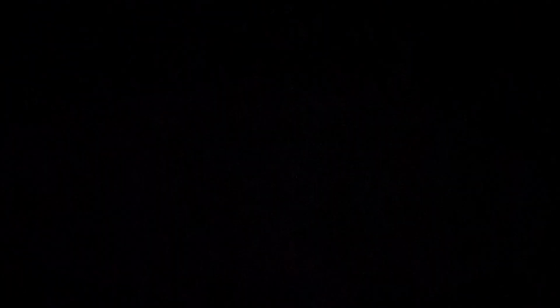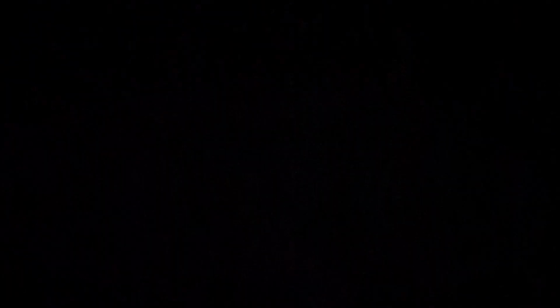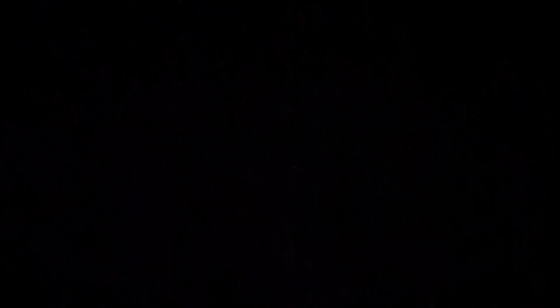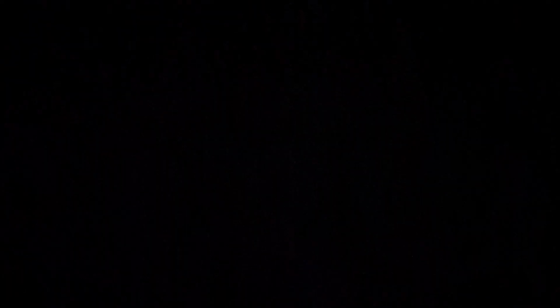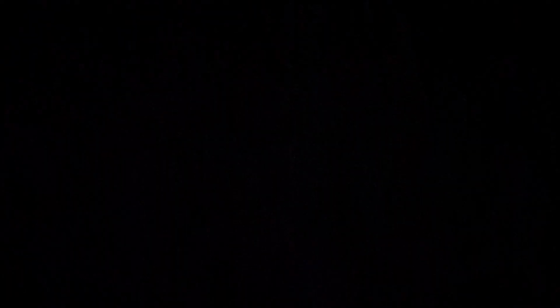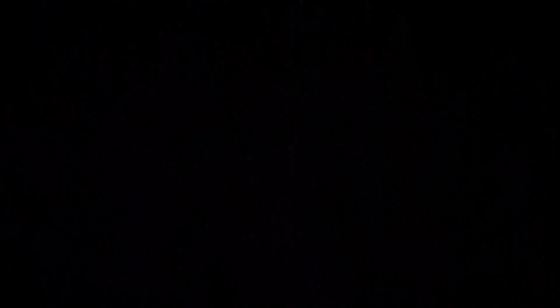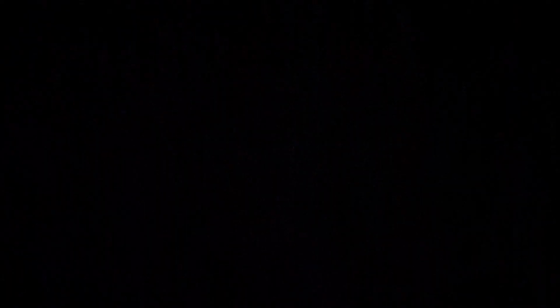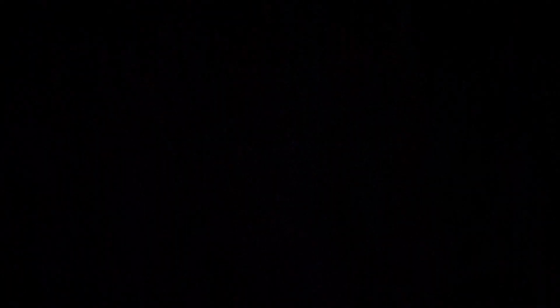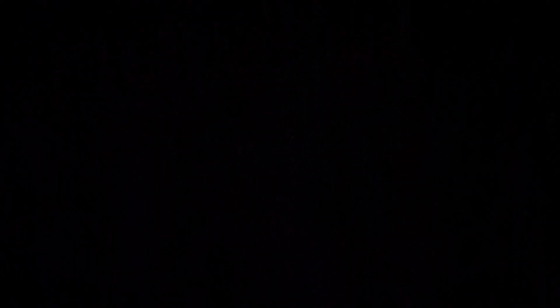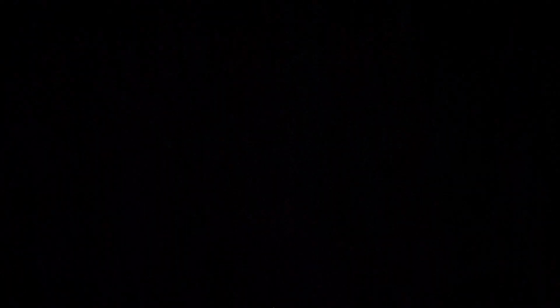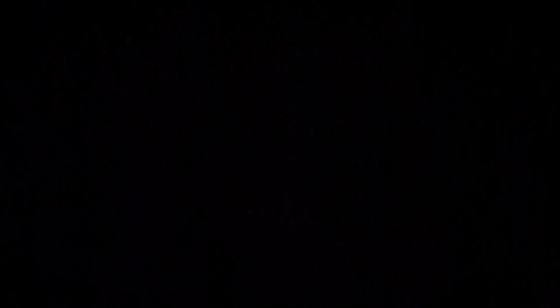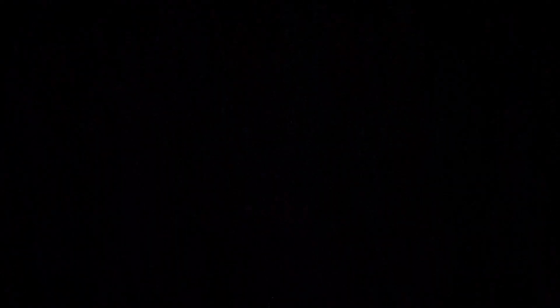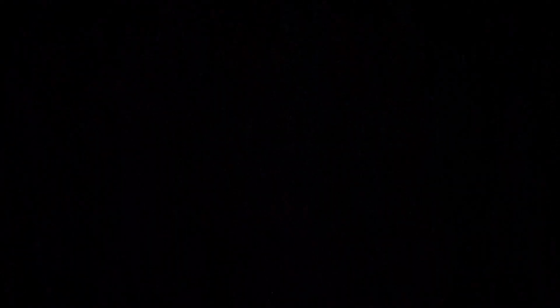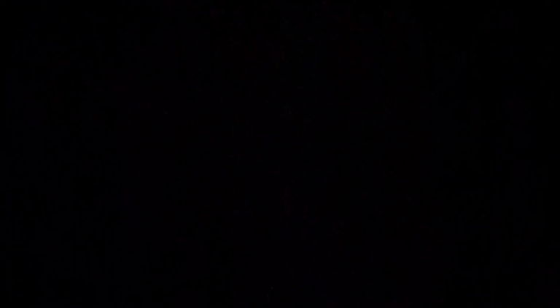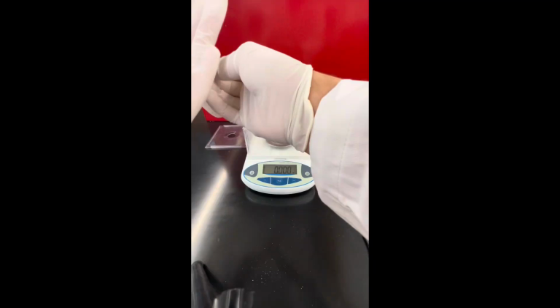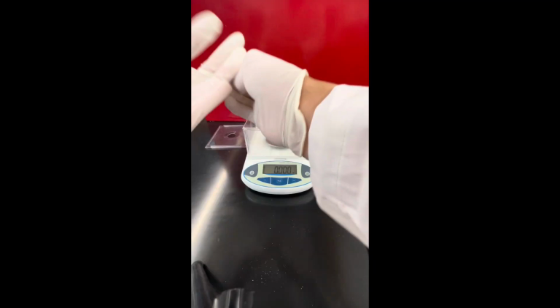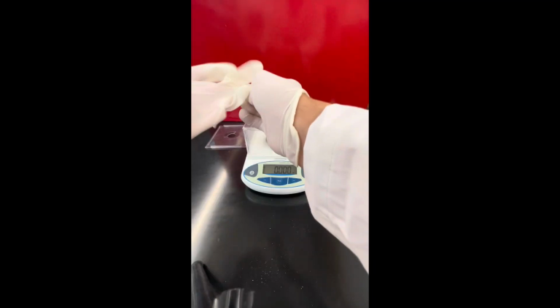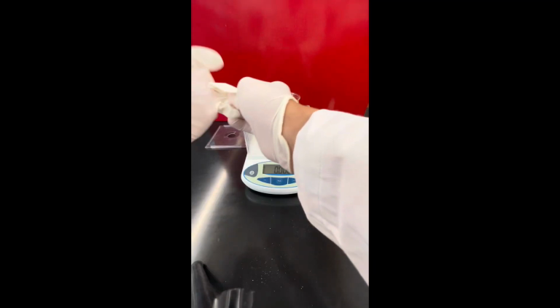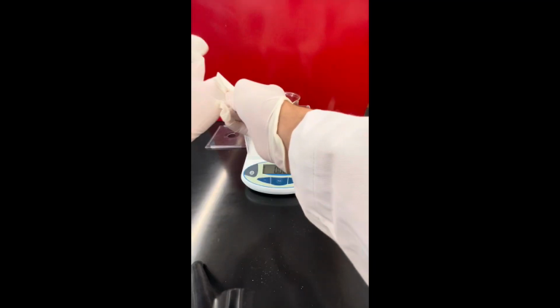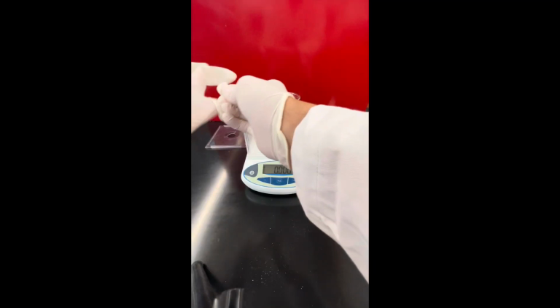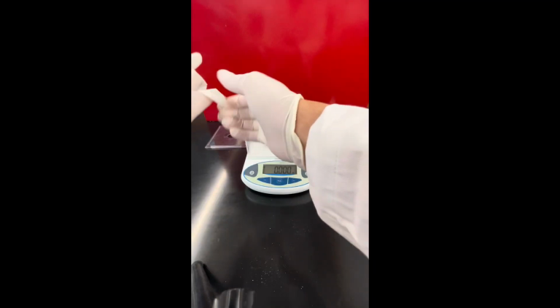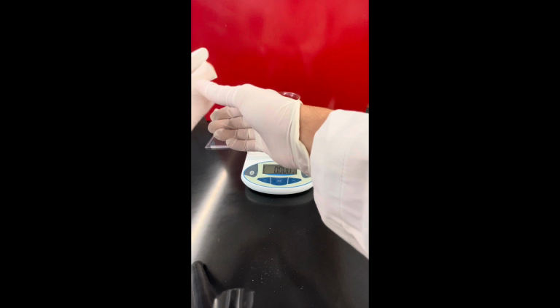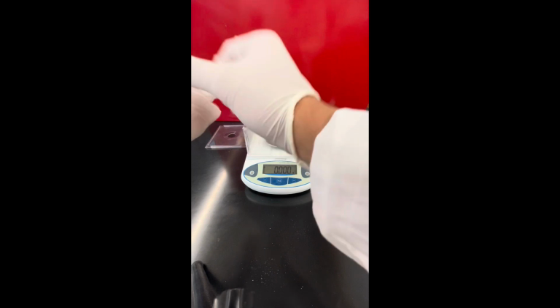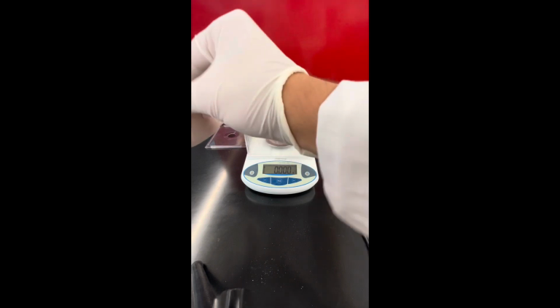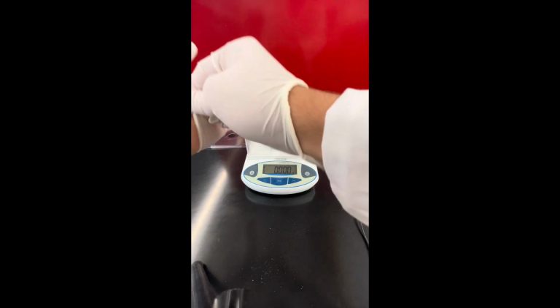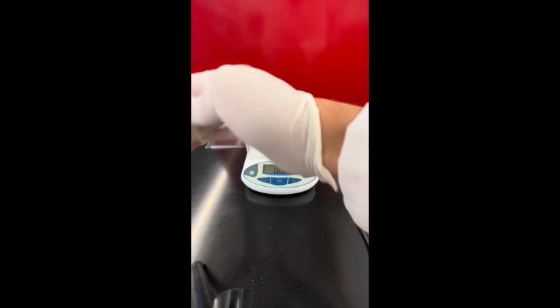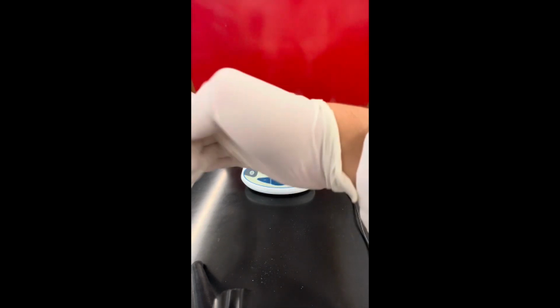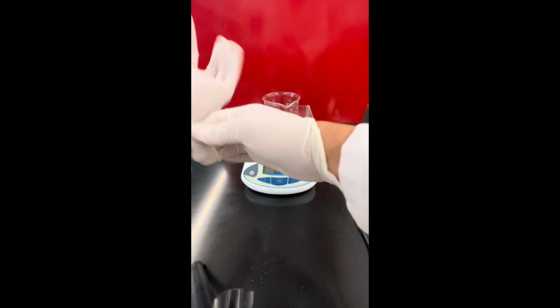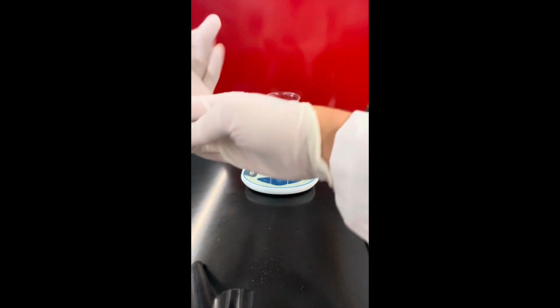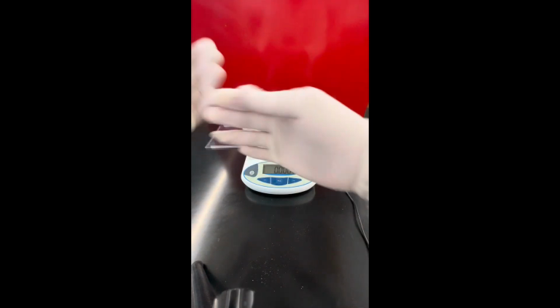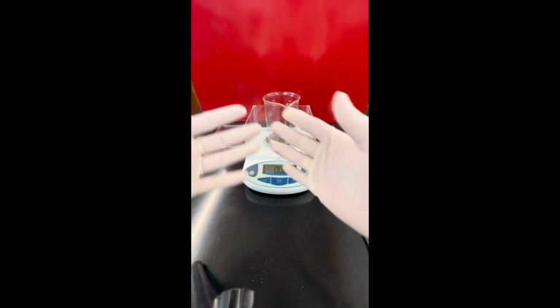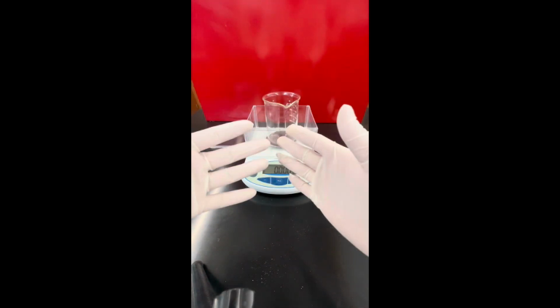Now that that's out of the way, let me show you an even bigger shitshow of a lab.